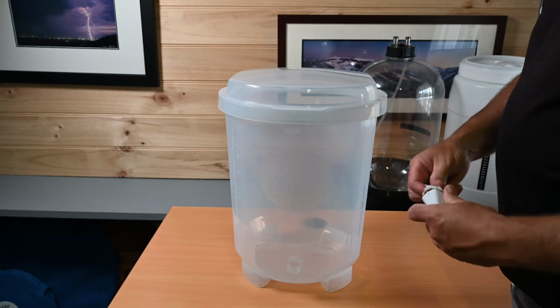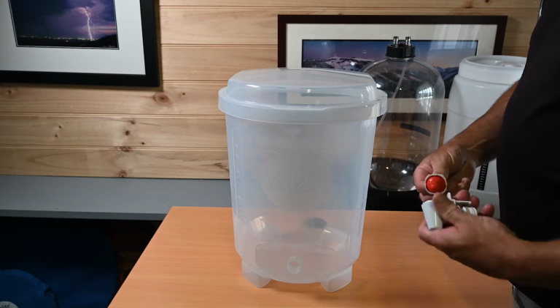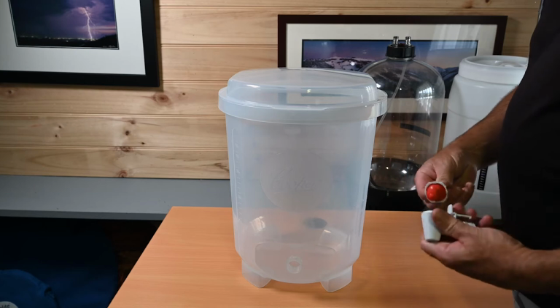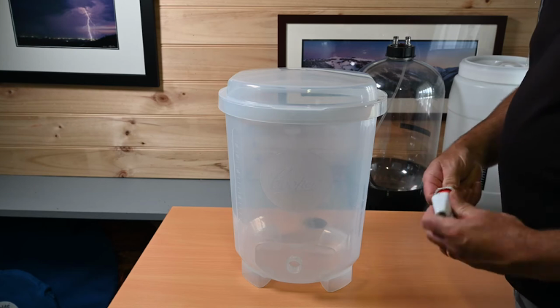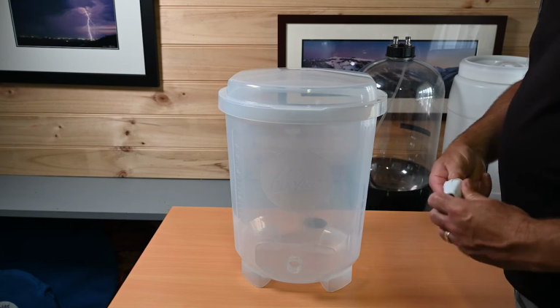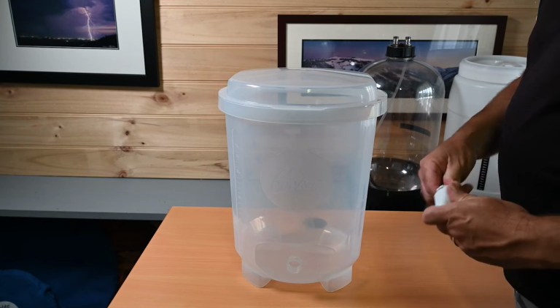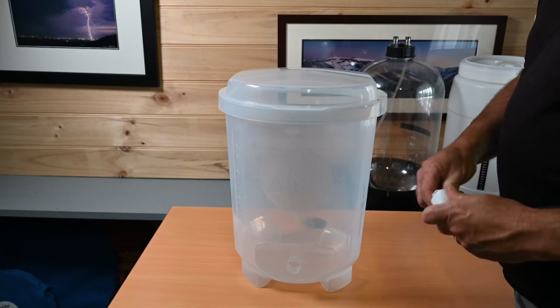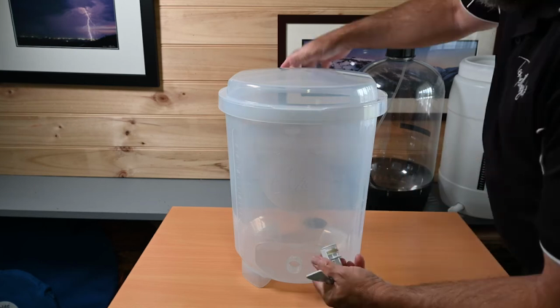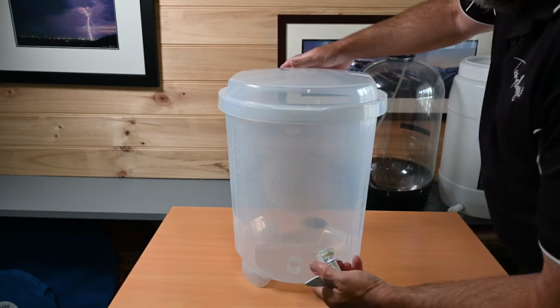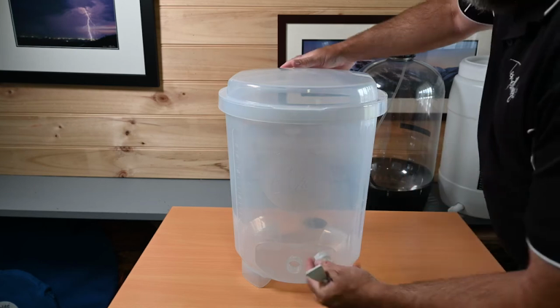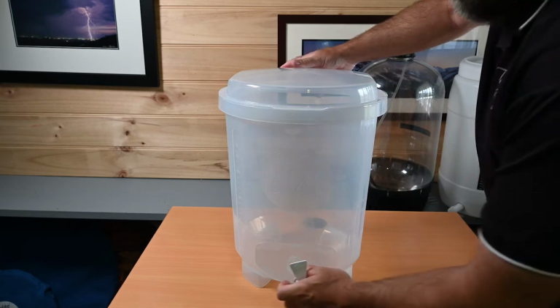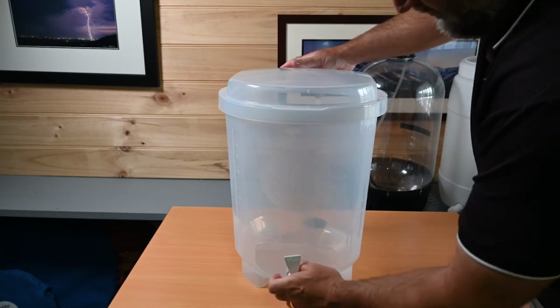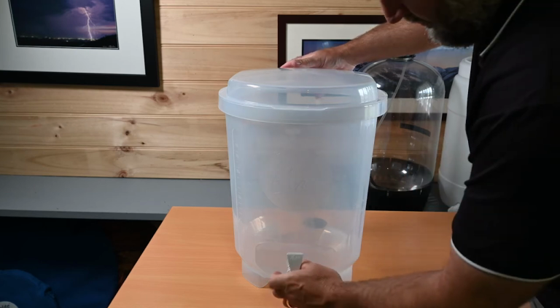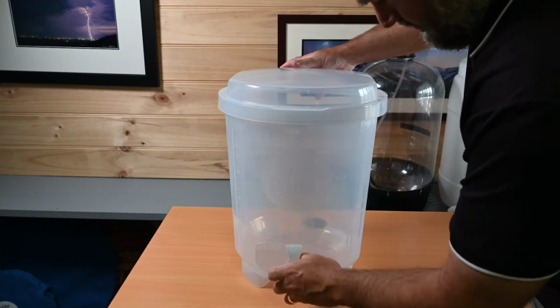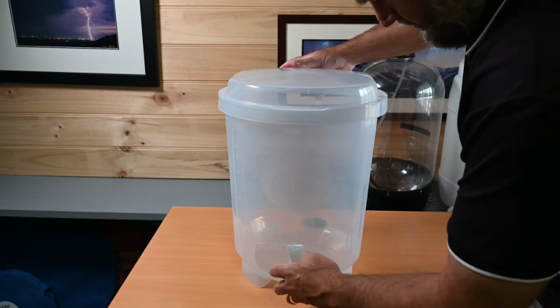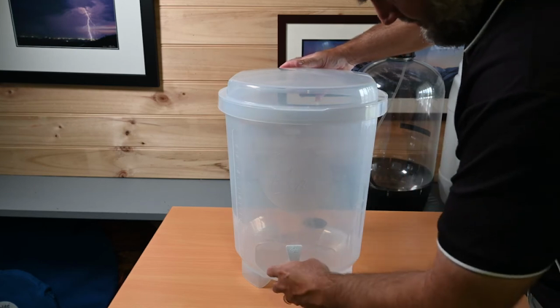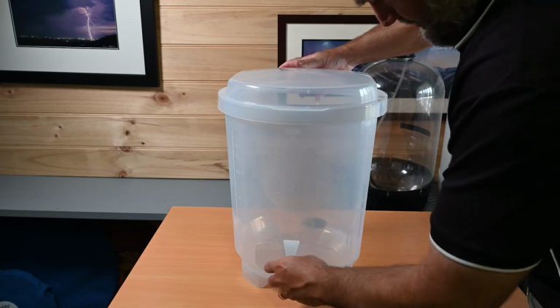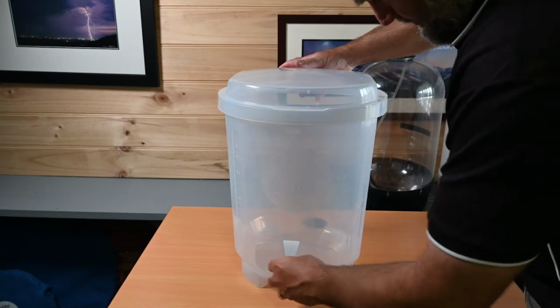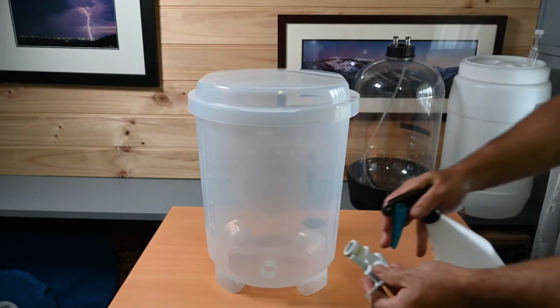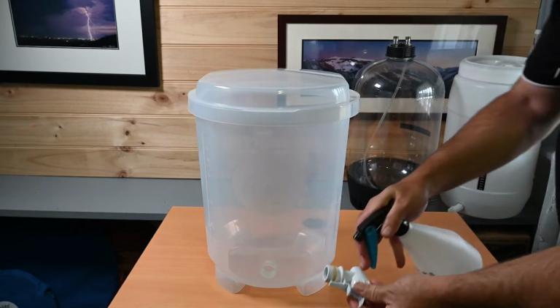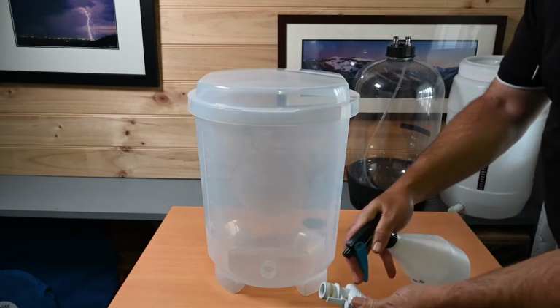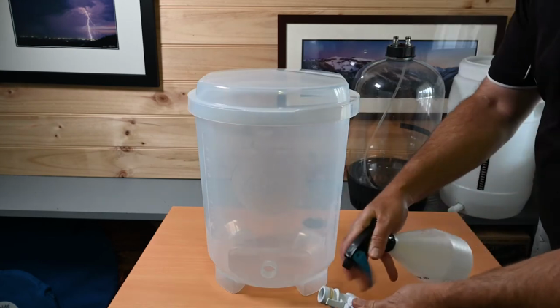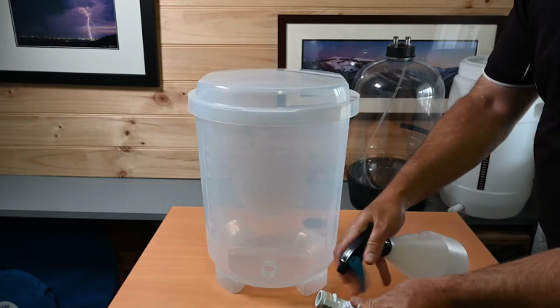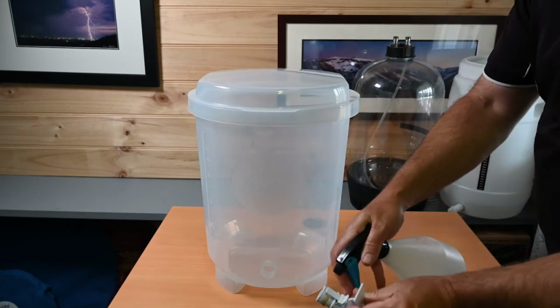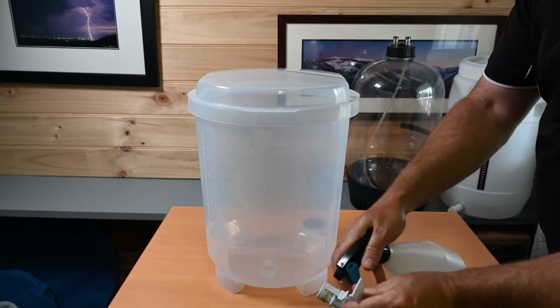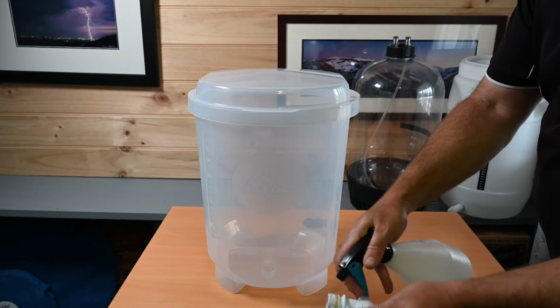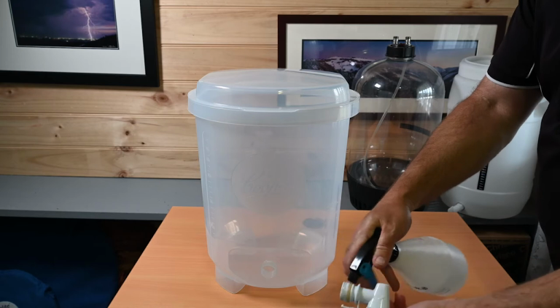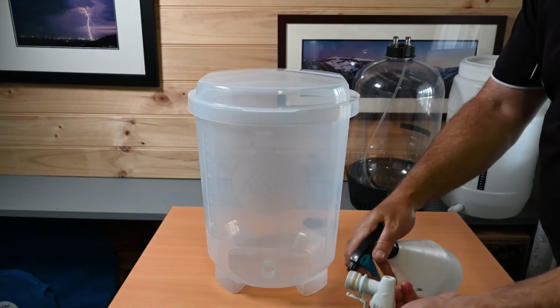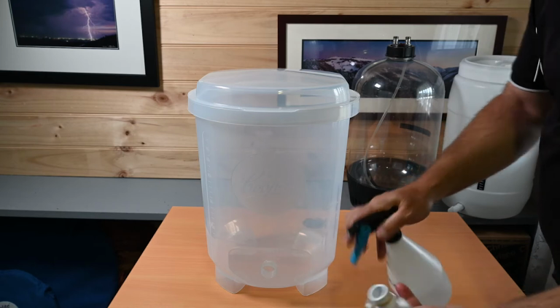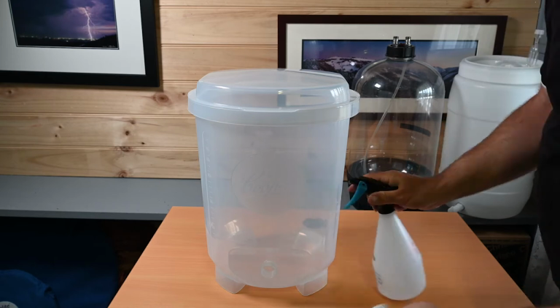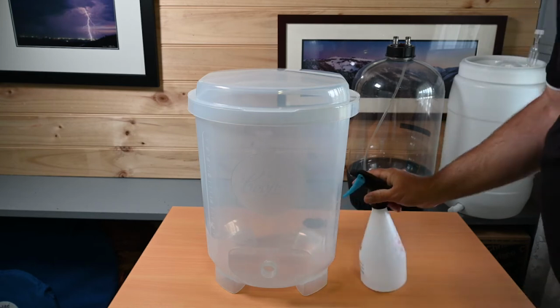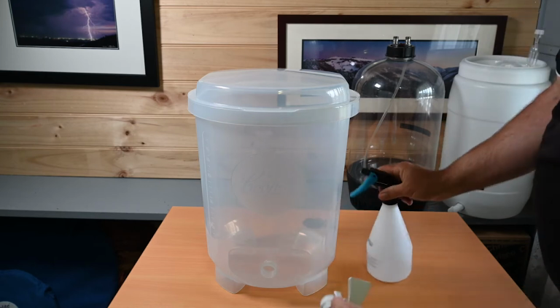The first thing I need to do is get my Cooper's fermenter bucket ready with some sanitiser, making sure to remember to sanitise the tap.